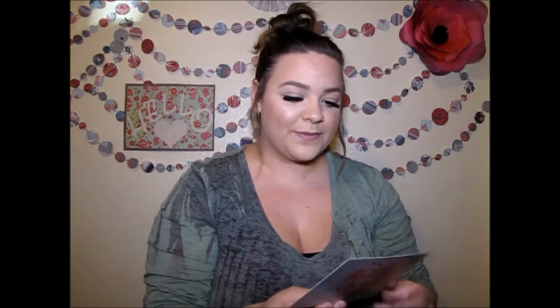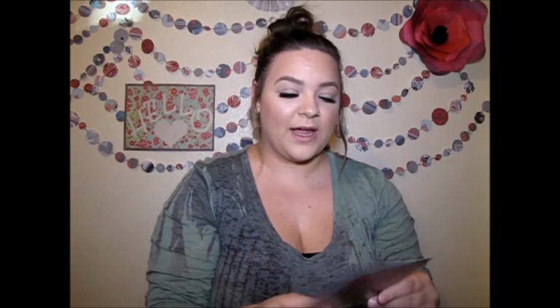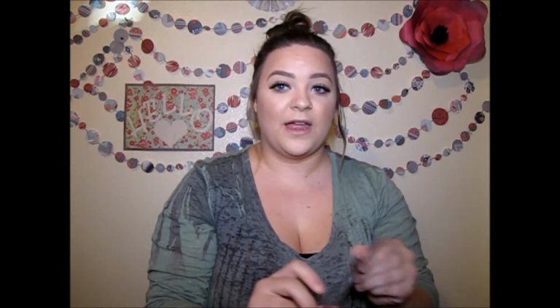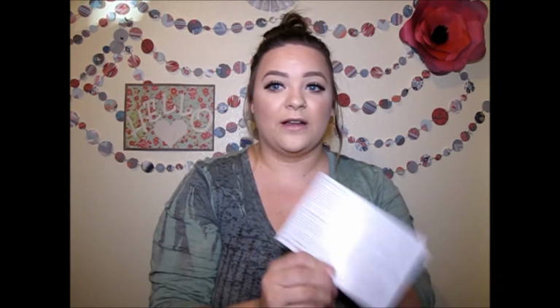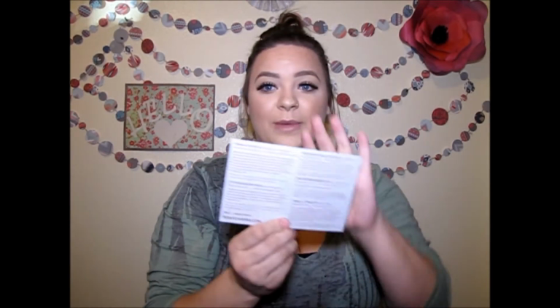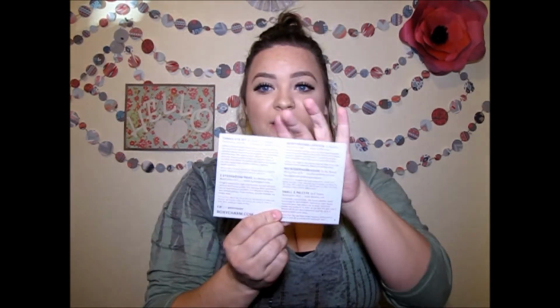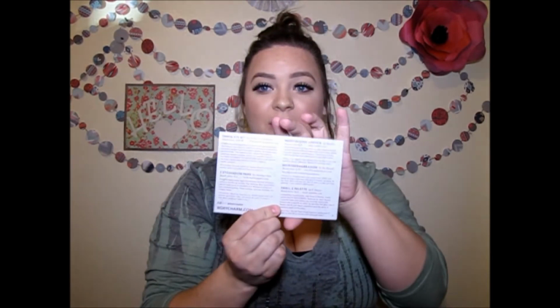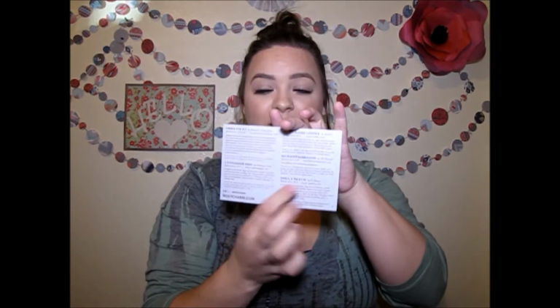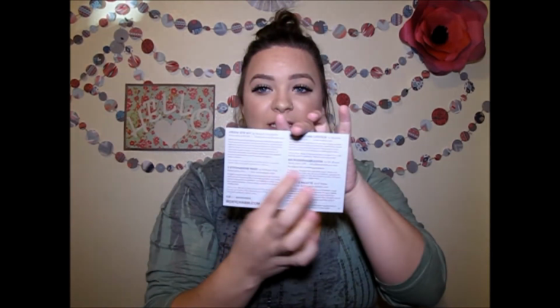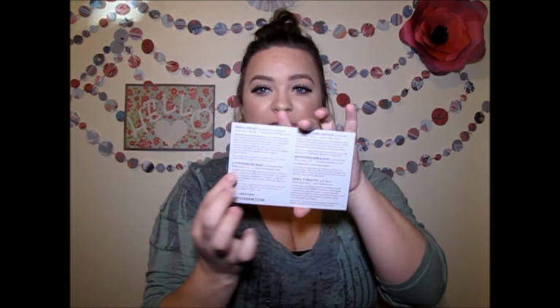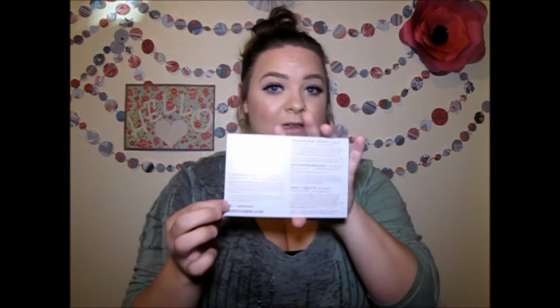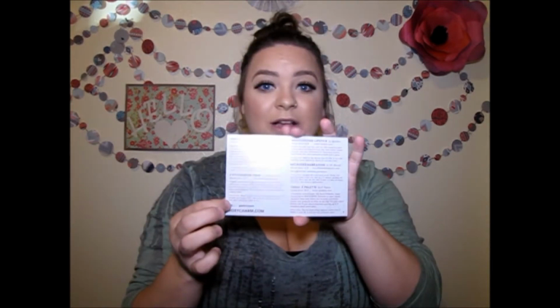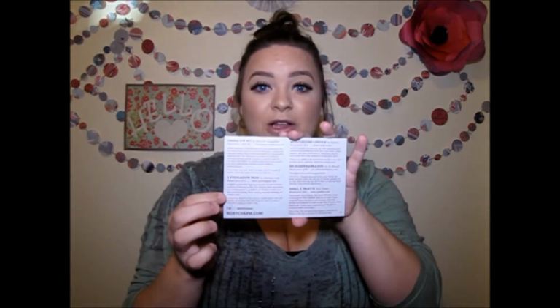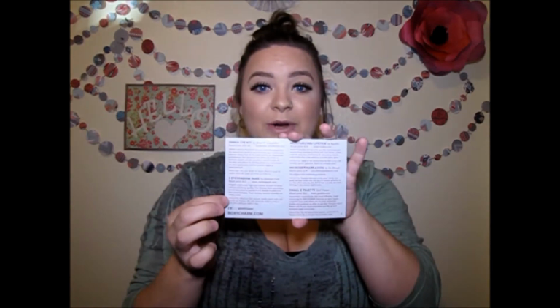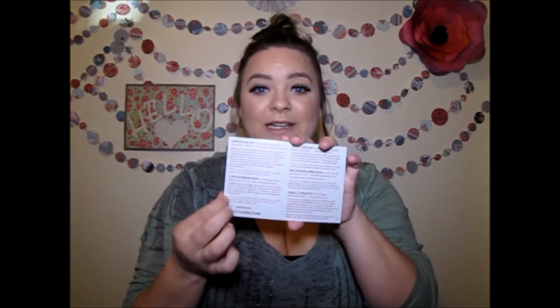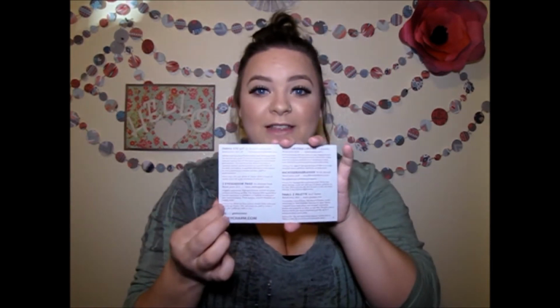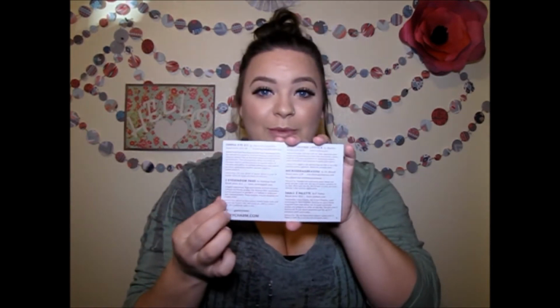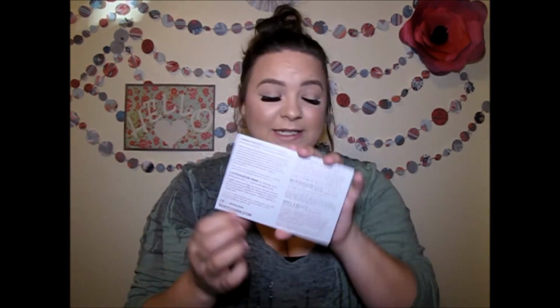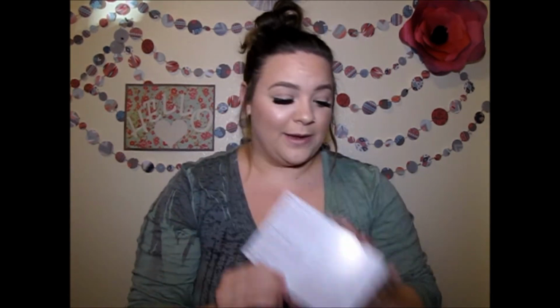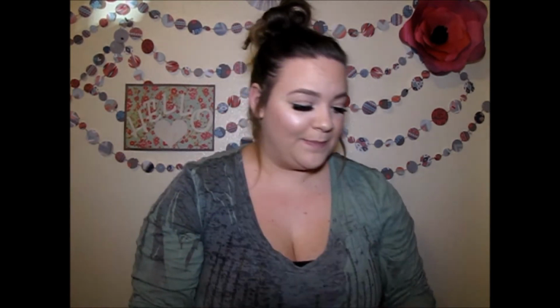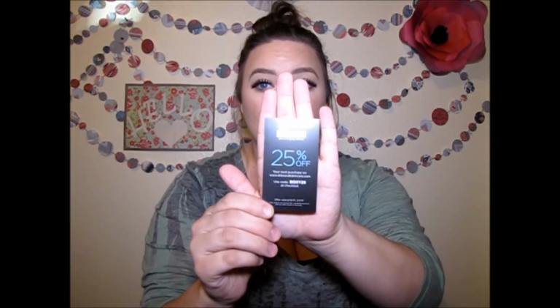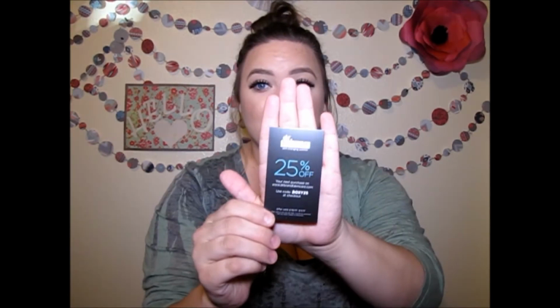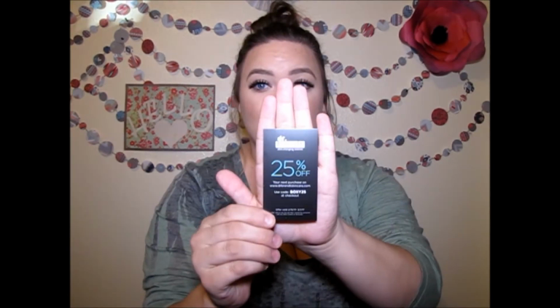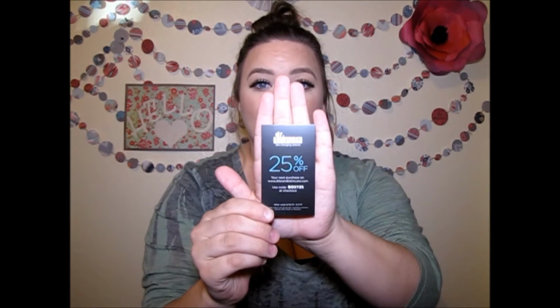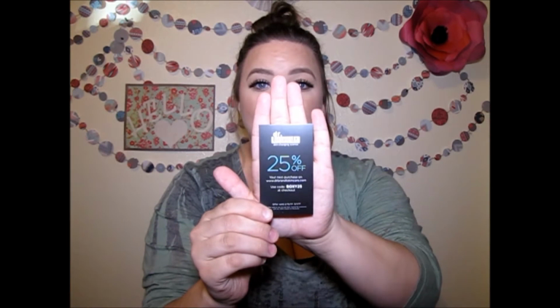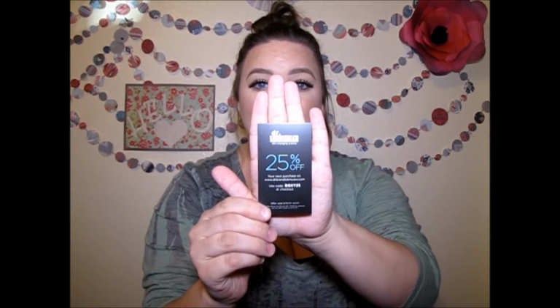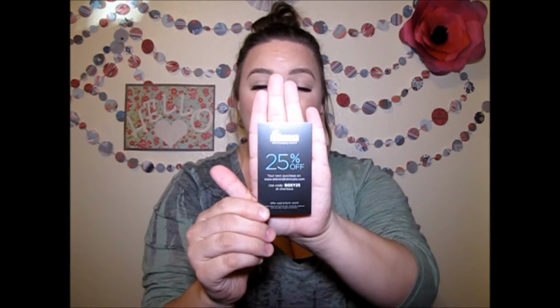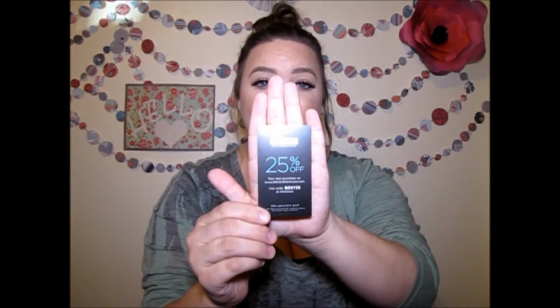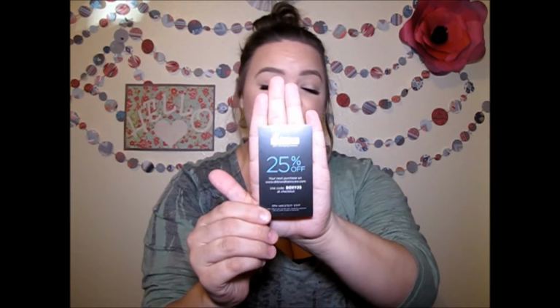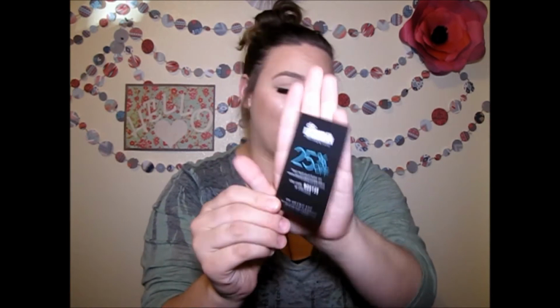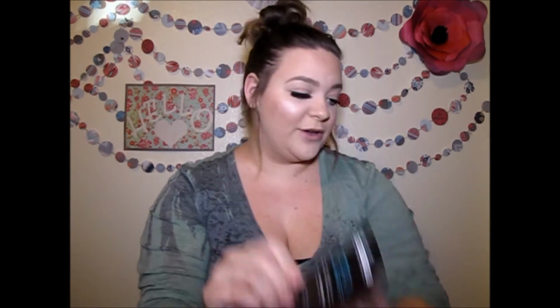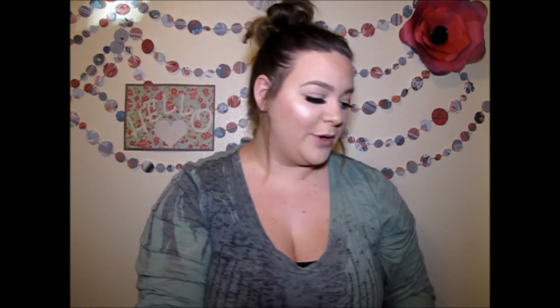On the back of the card it tells you all the products and their pricing, and there's a 25% off Dr. Brandt coupon.